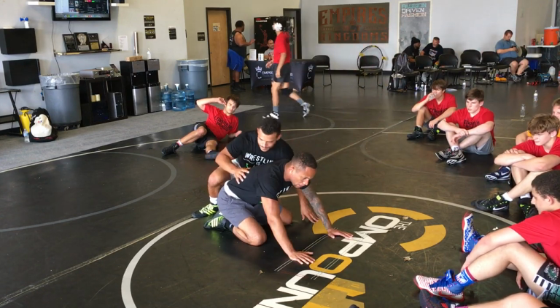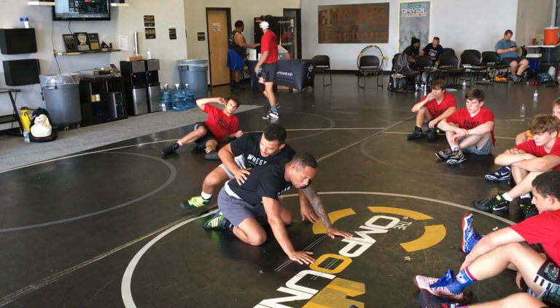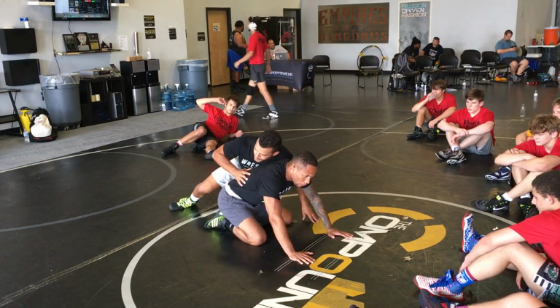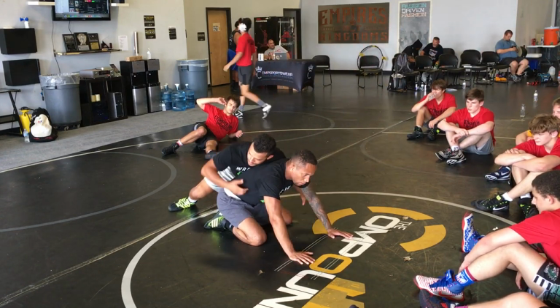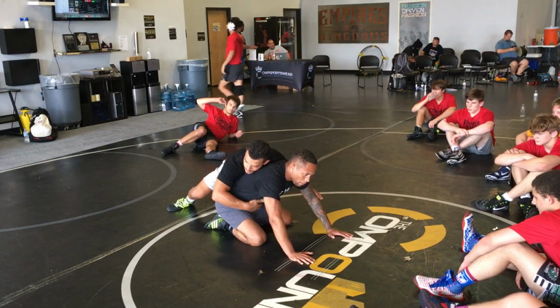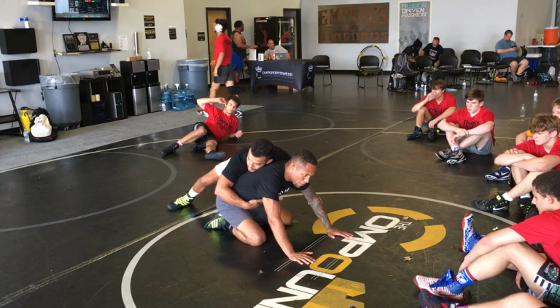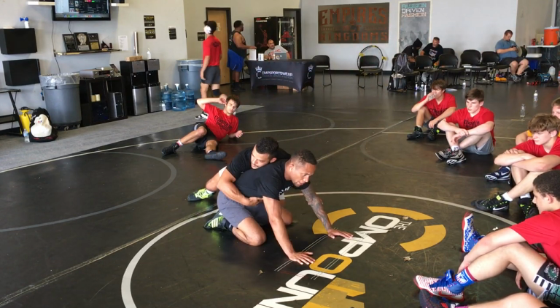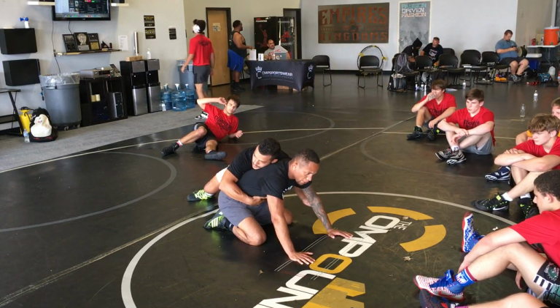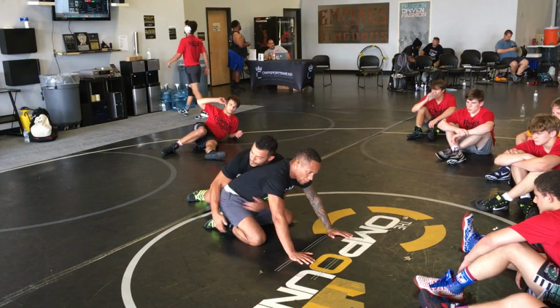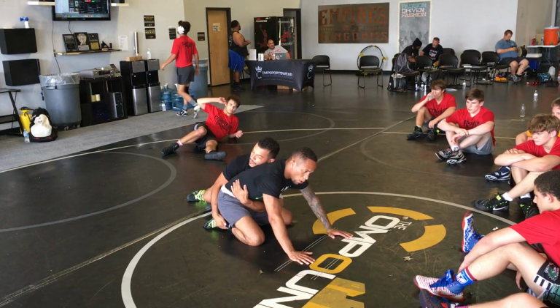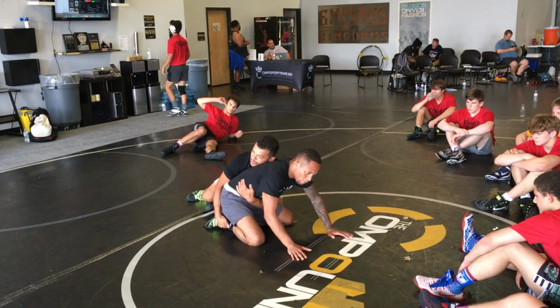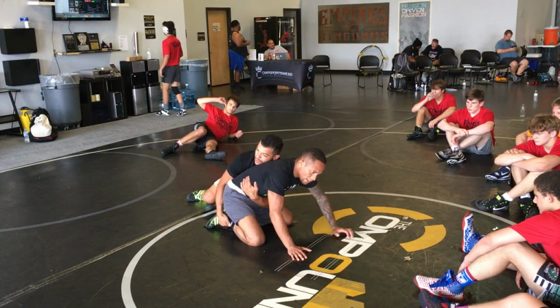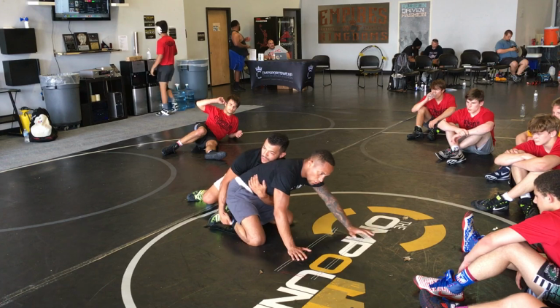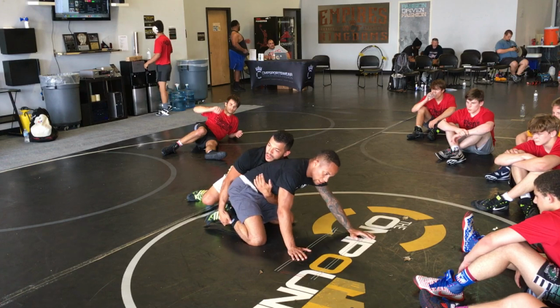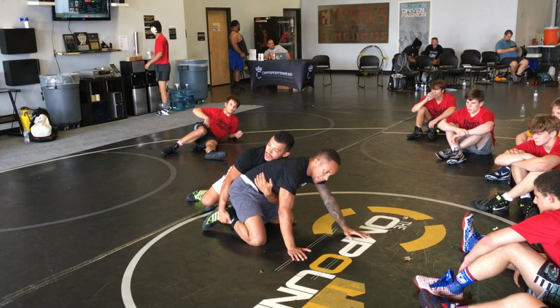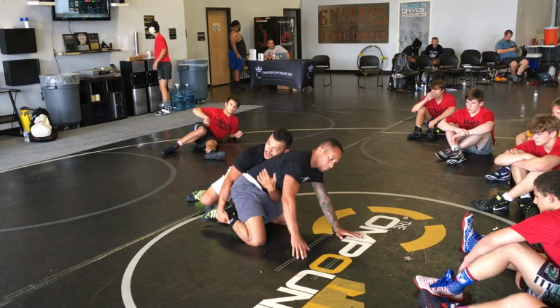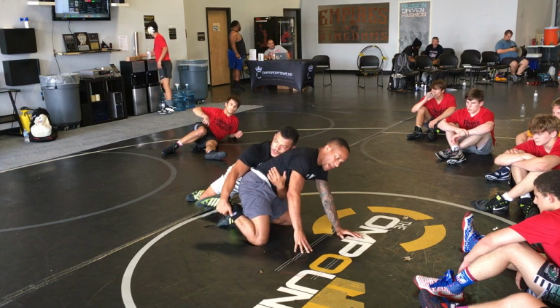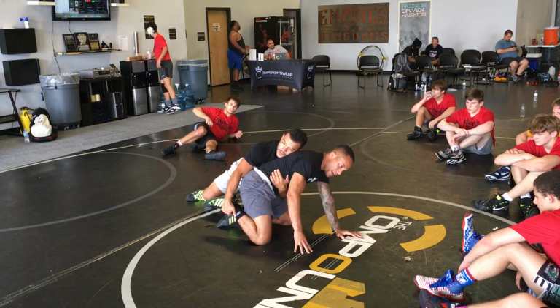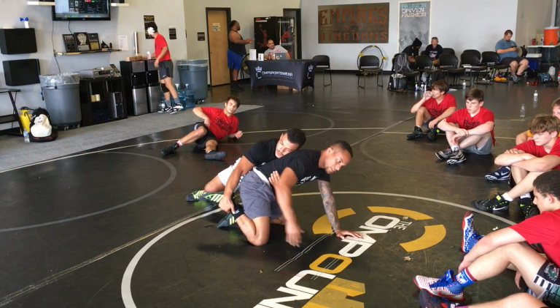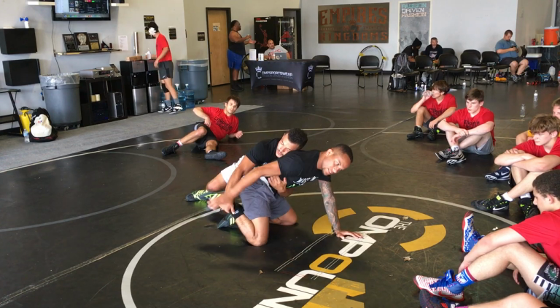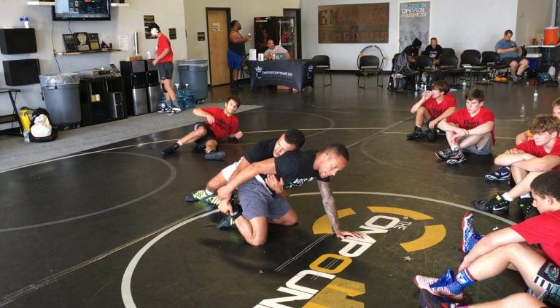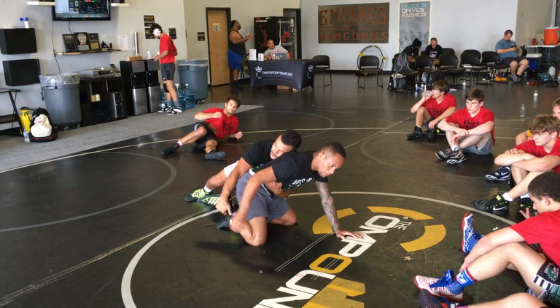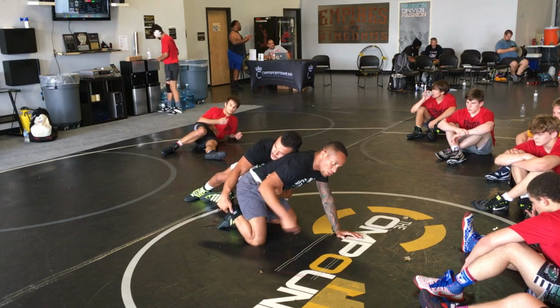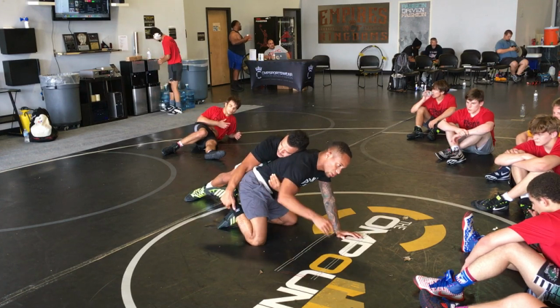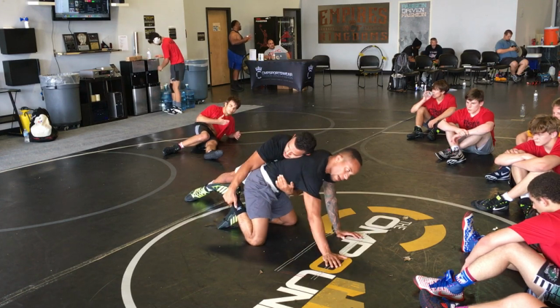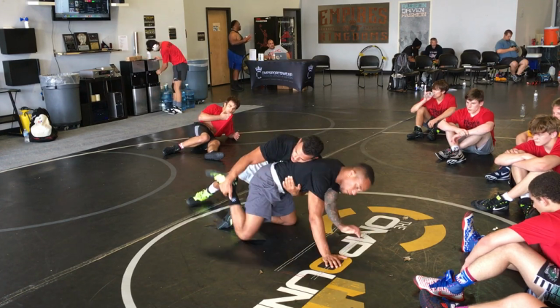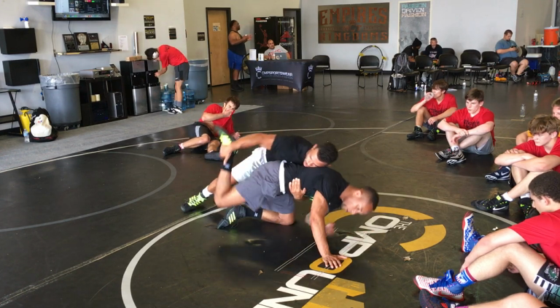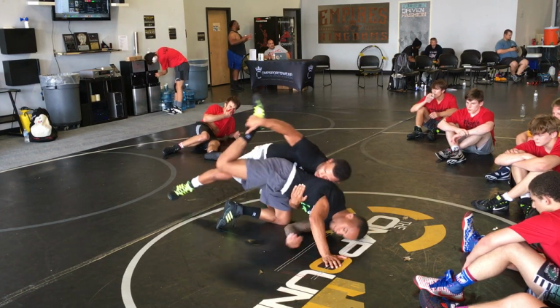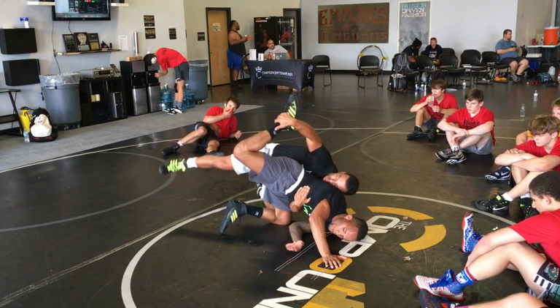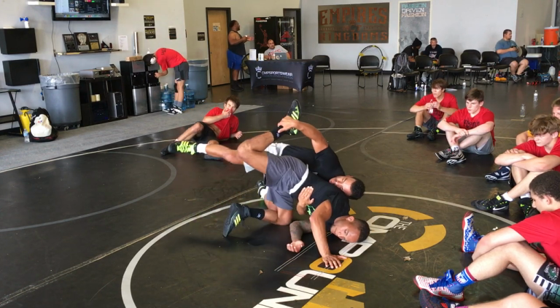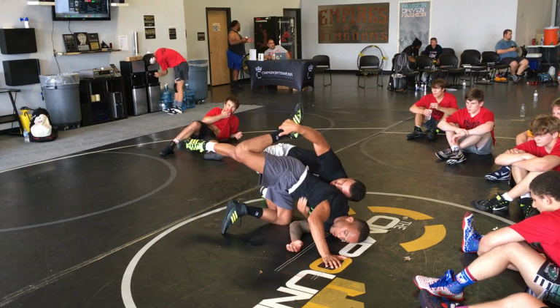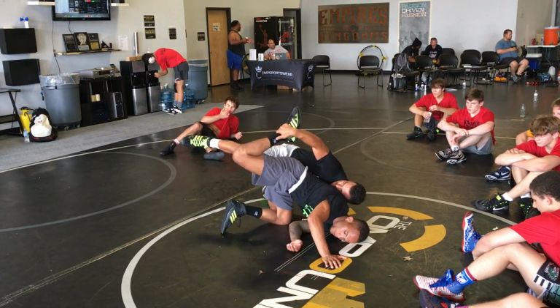Behind me? Boom, I'm here. If I try to get up right here, you see that? I'm in trouble. He's going to drive forward — boom — I'm in trouble.